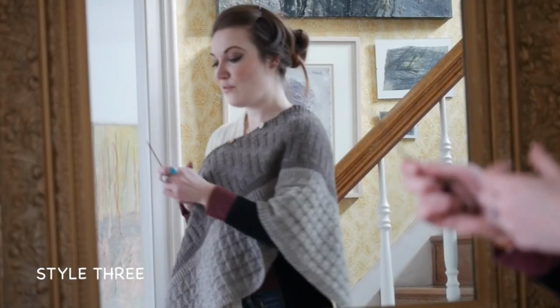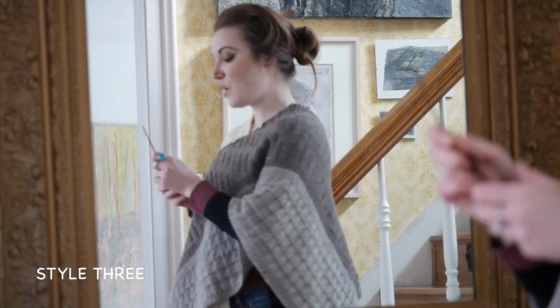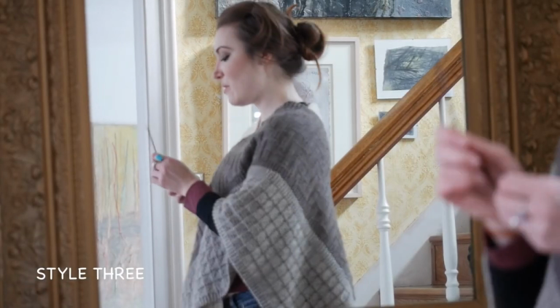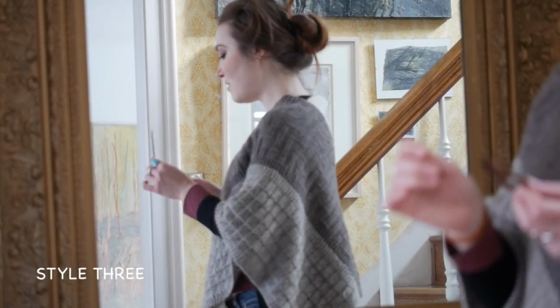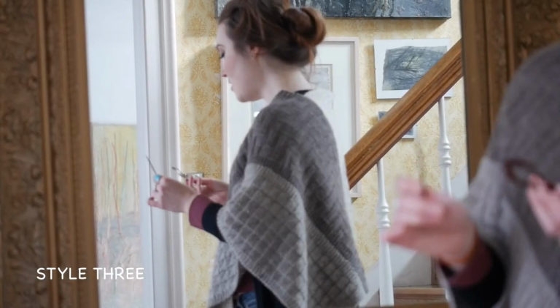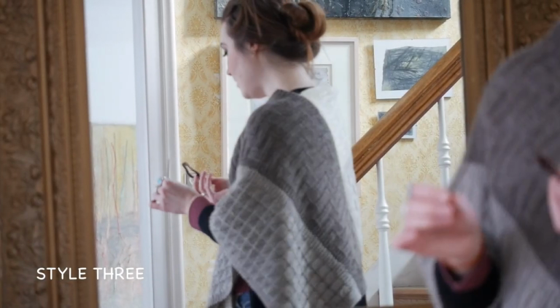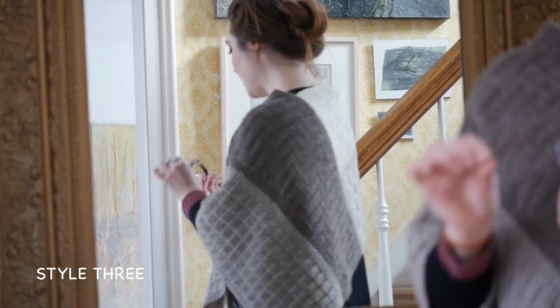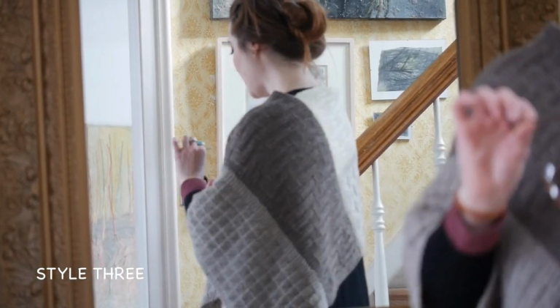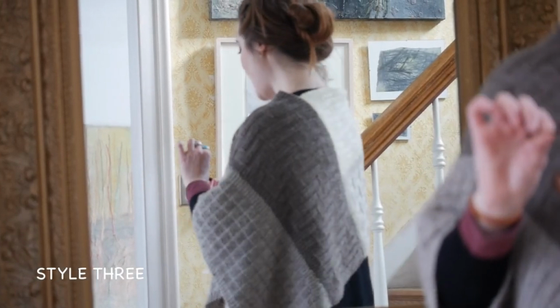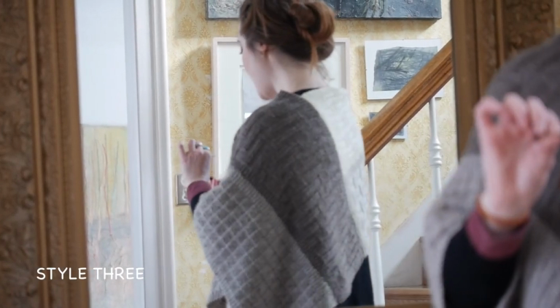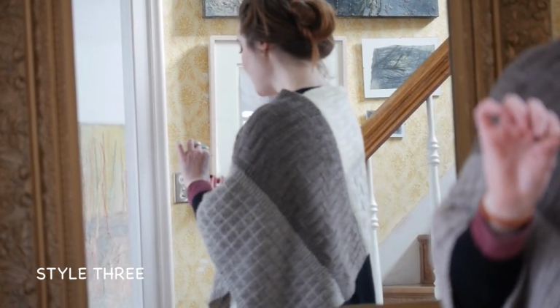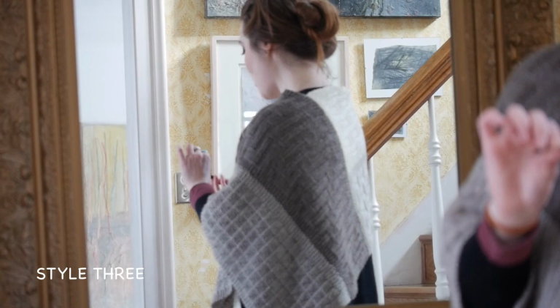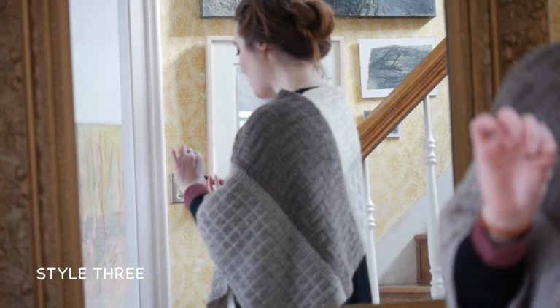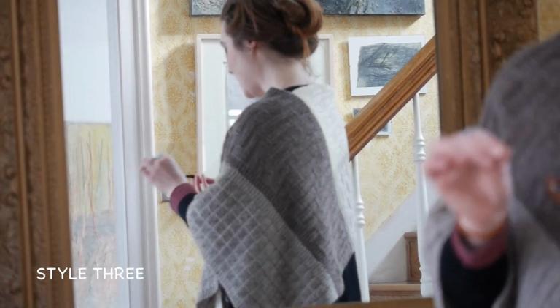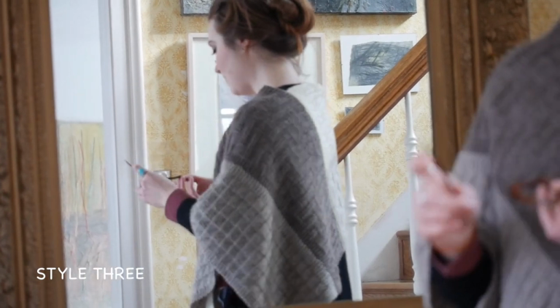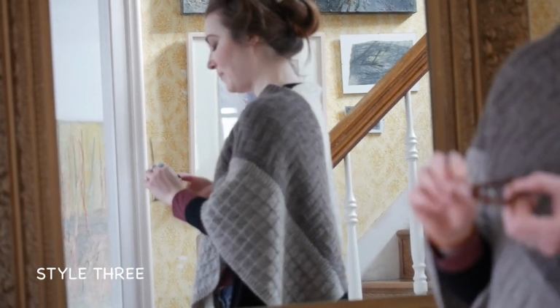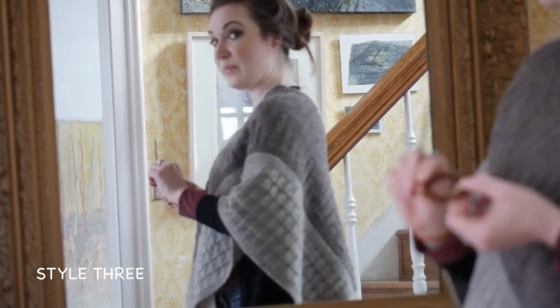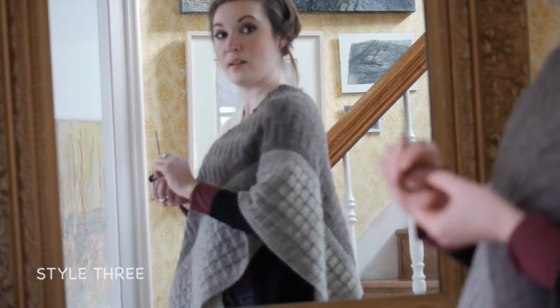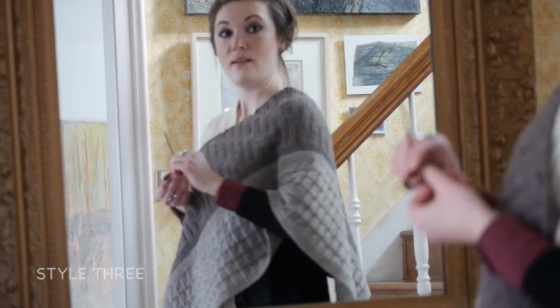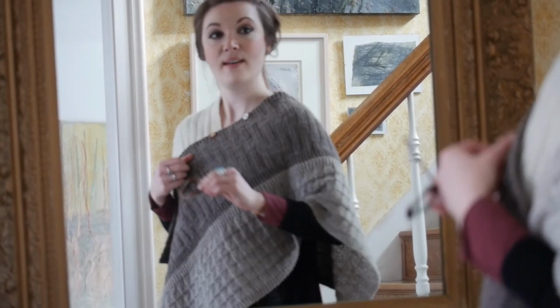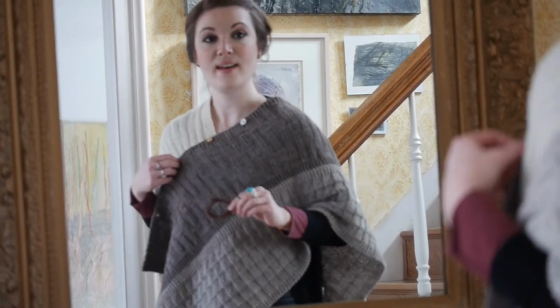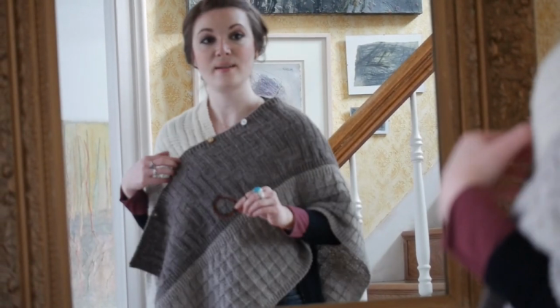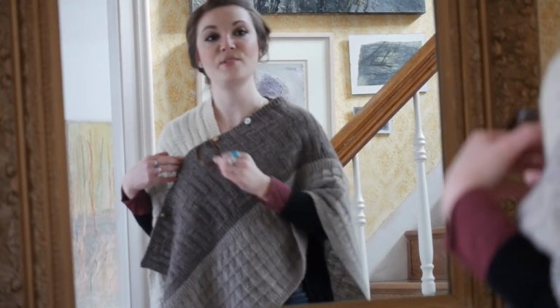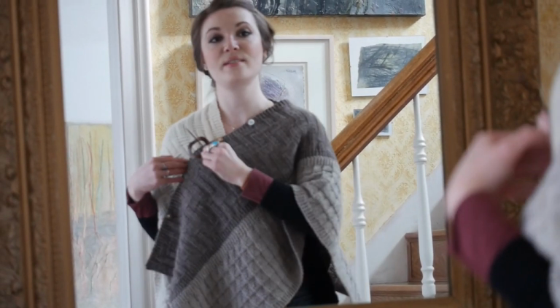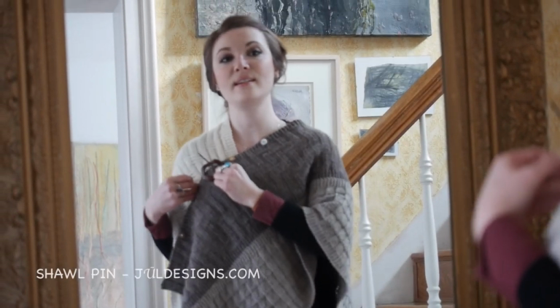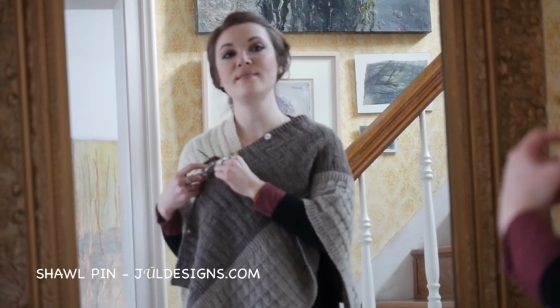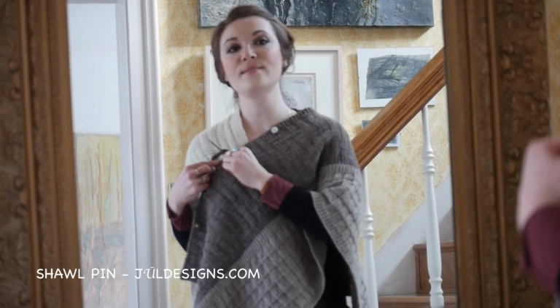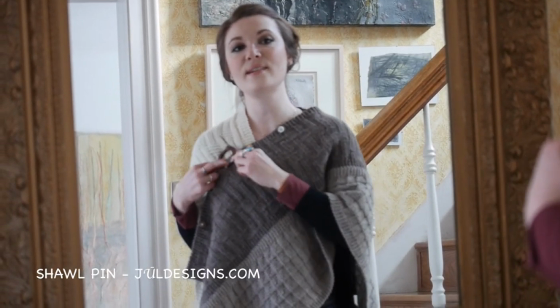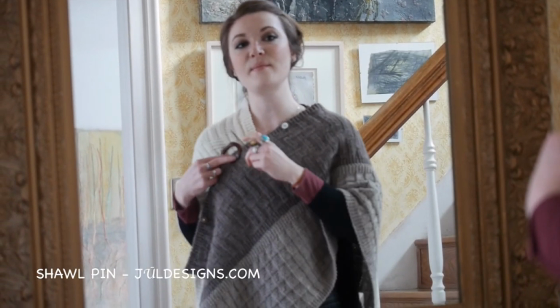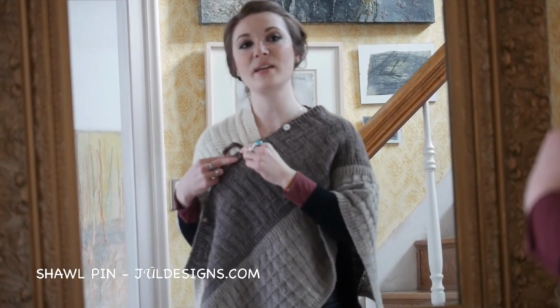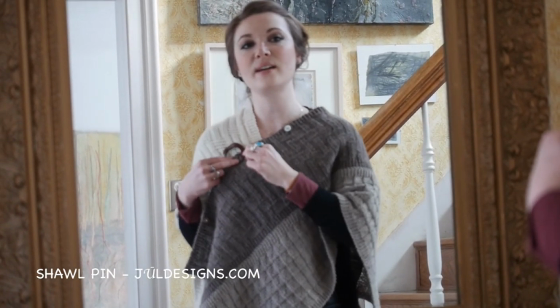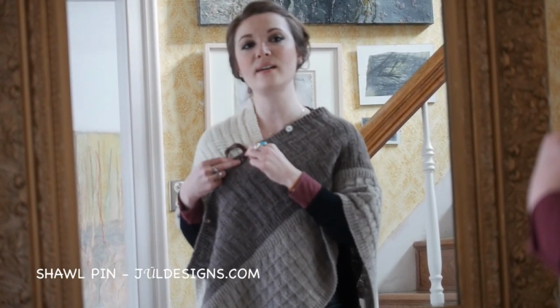For our third look, I have a shawl pin, and I'm just going to insert it up here.